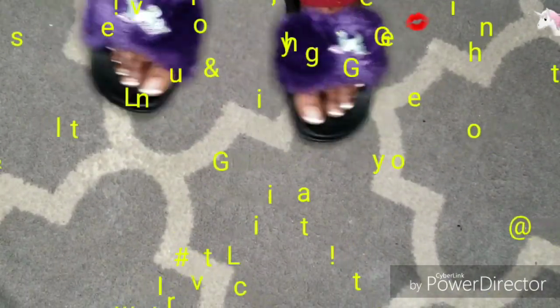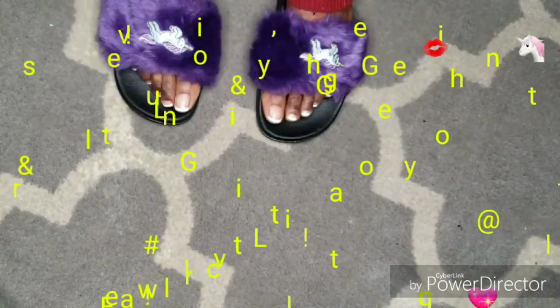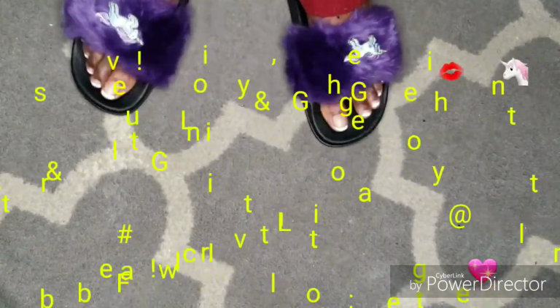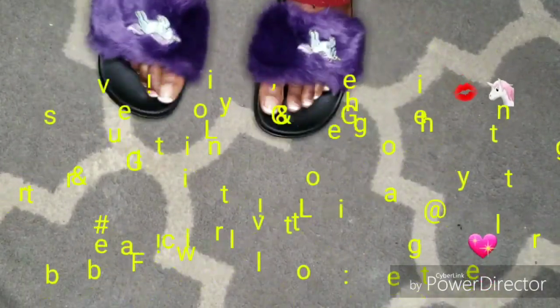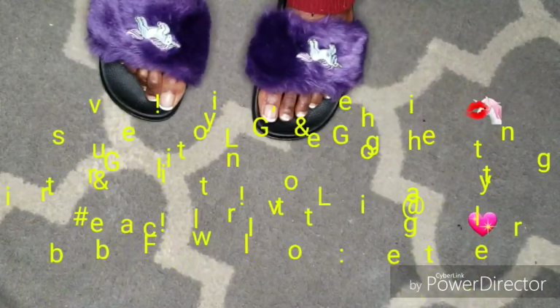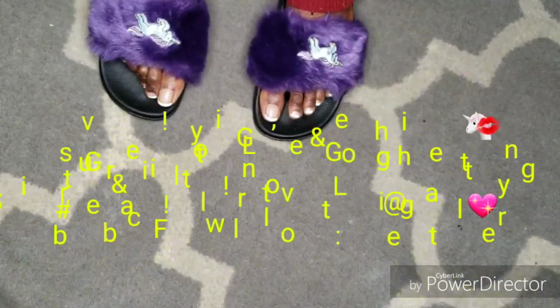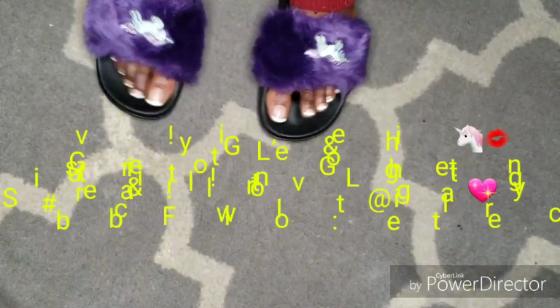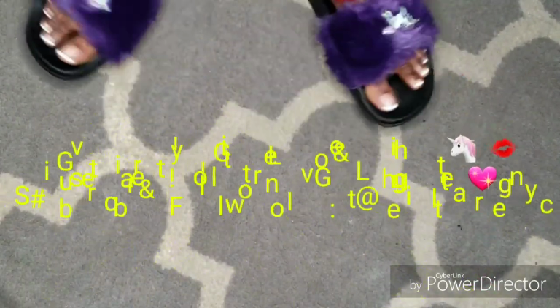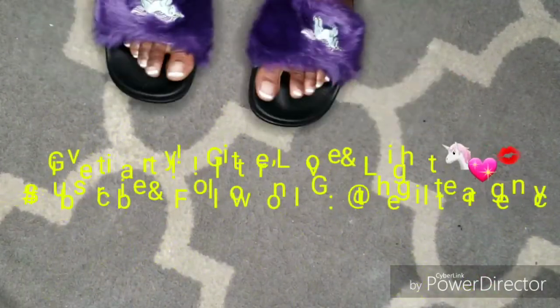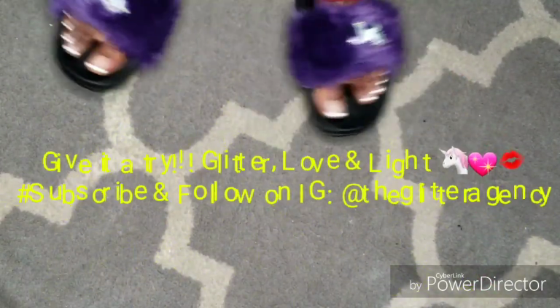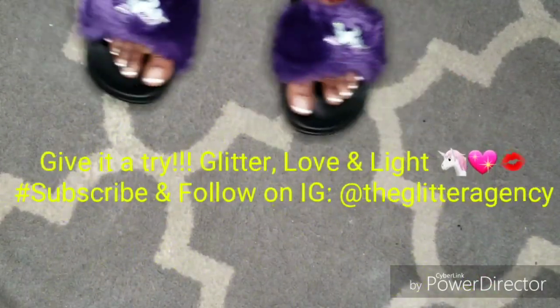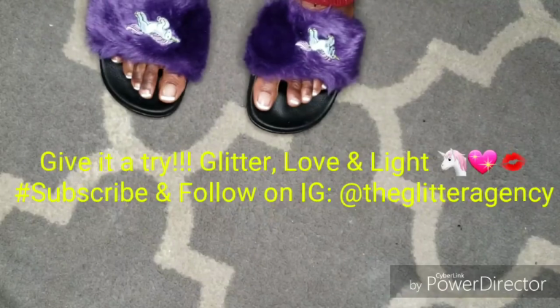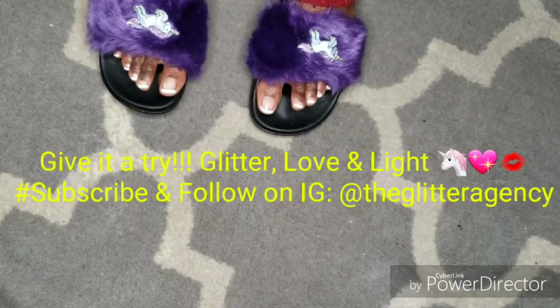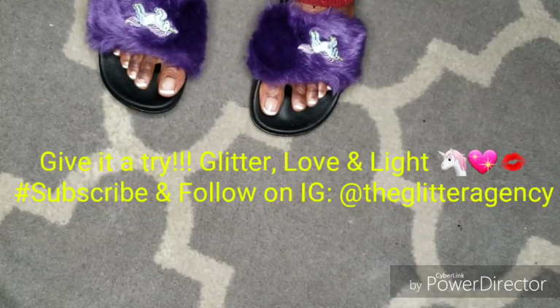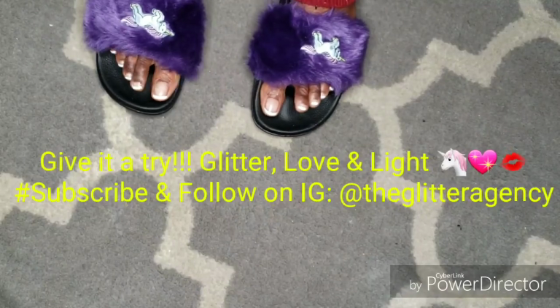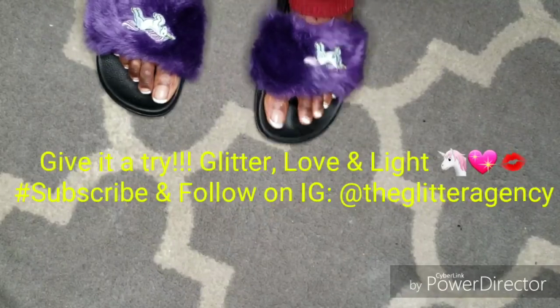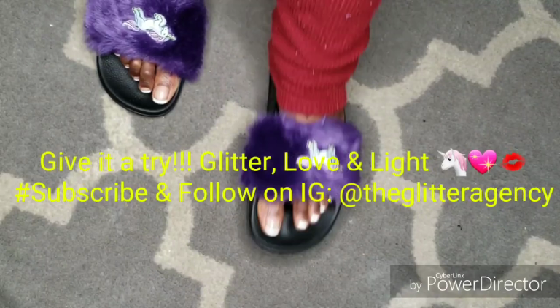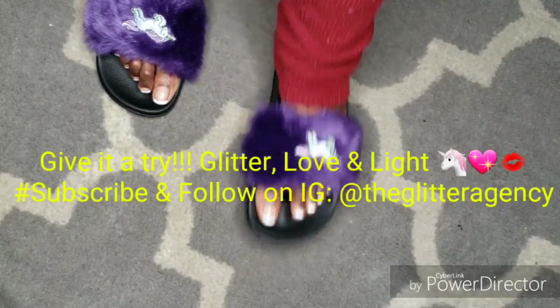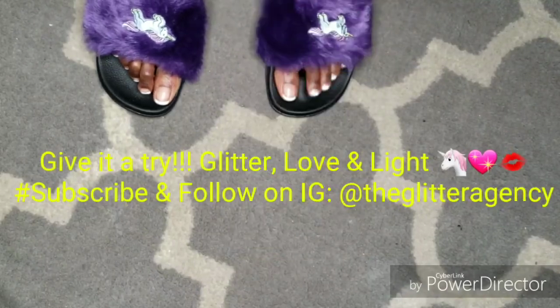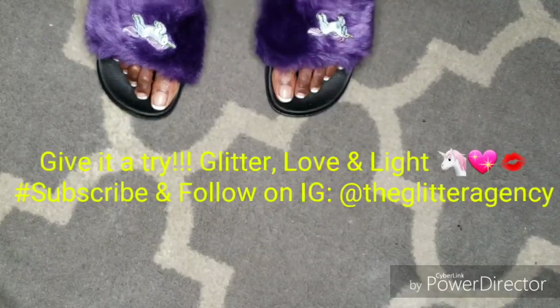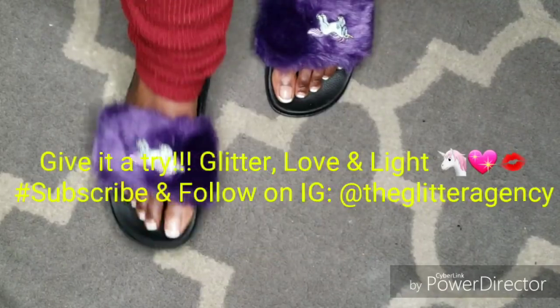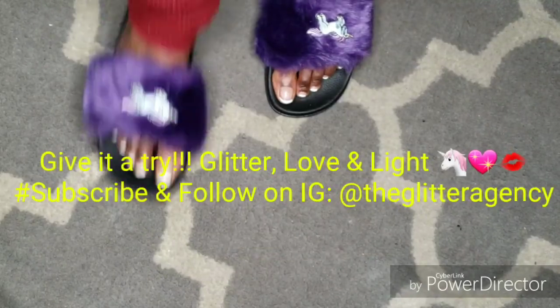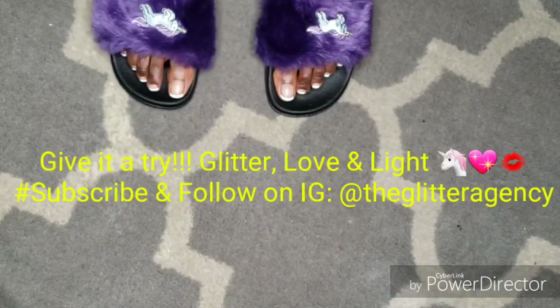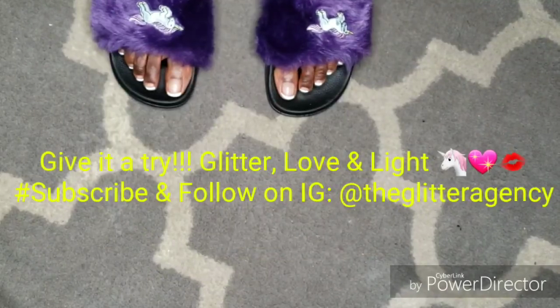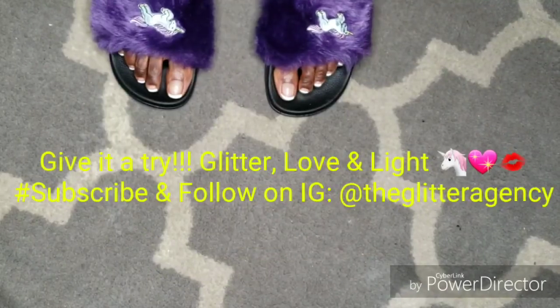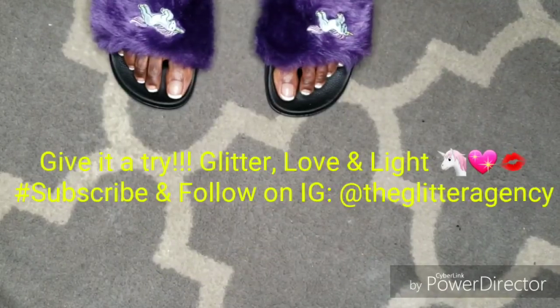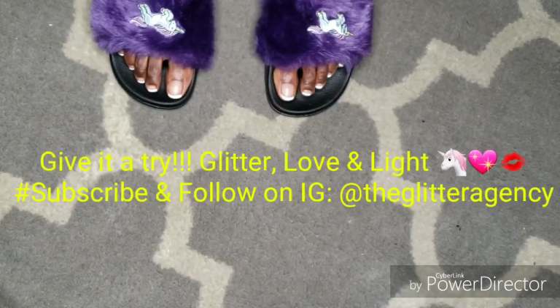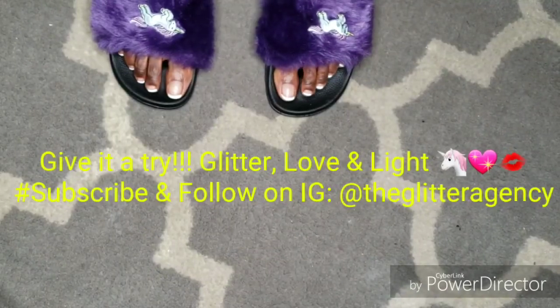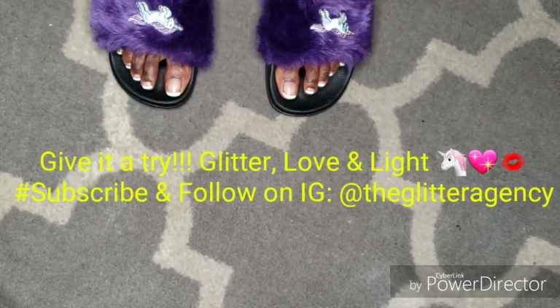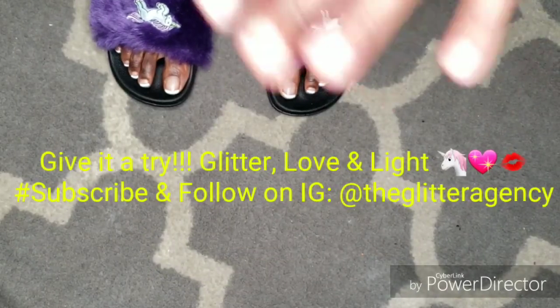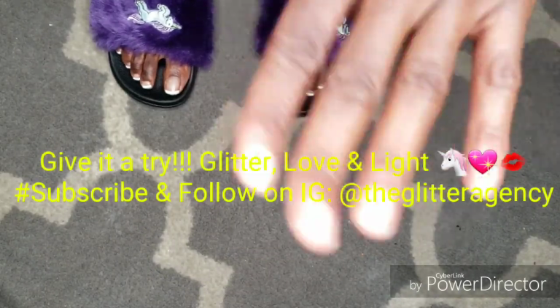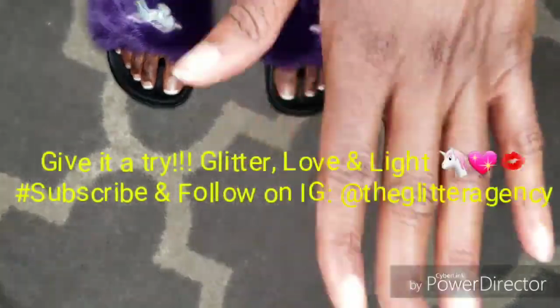Be sure to give it a try and tag me to let me know how they came out. Bye guys!